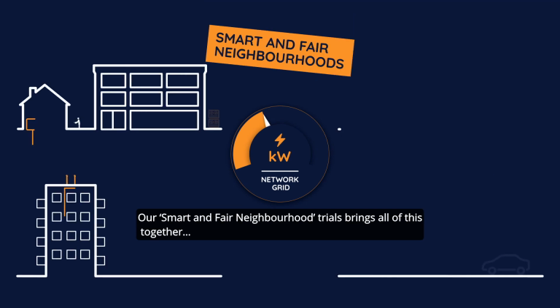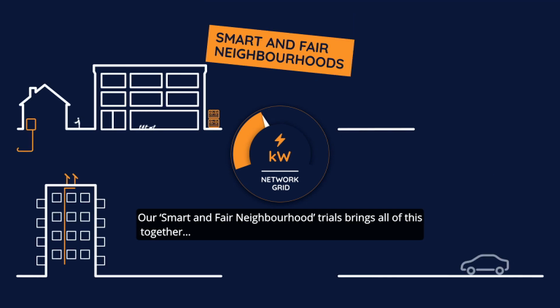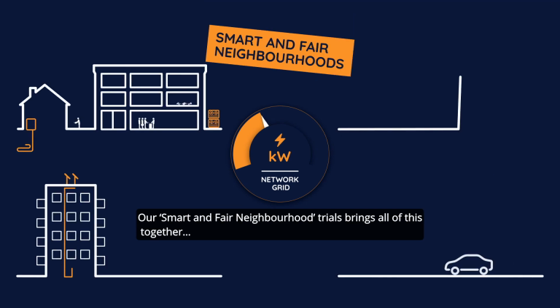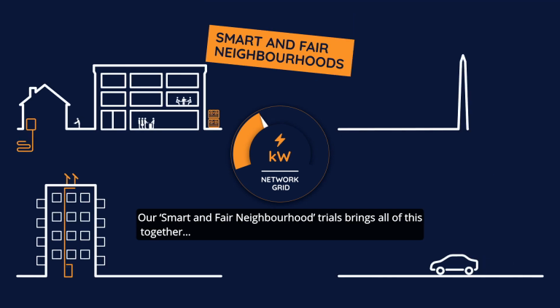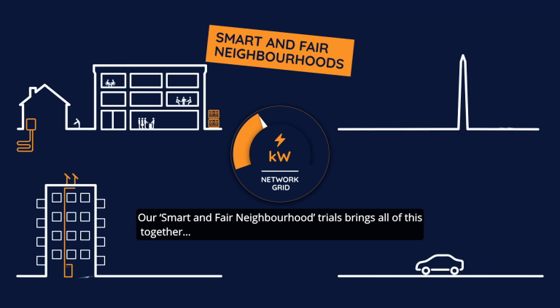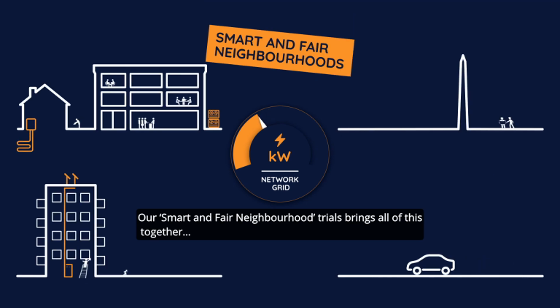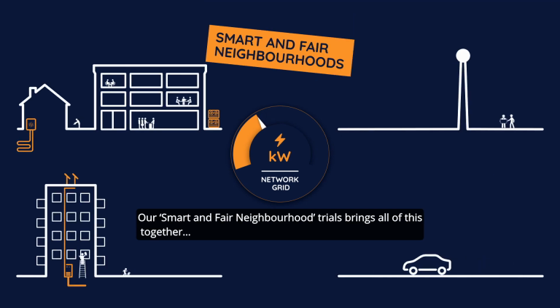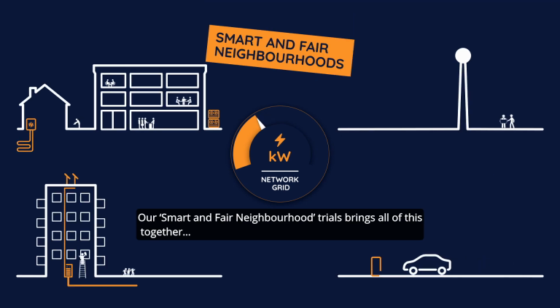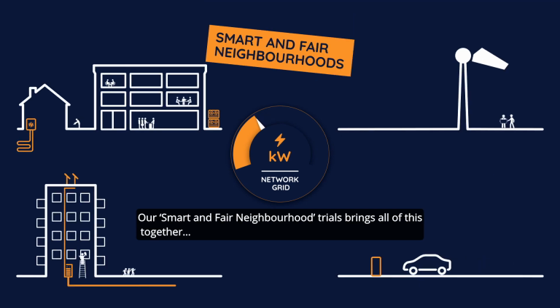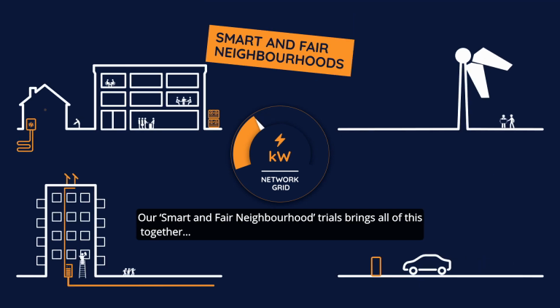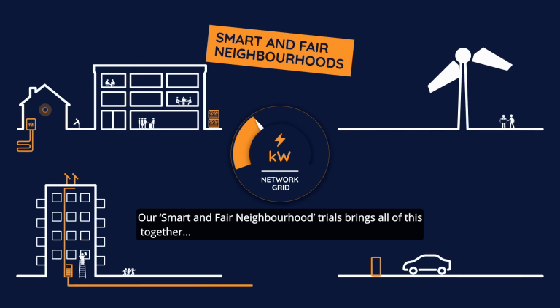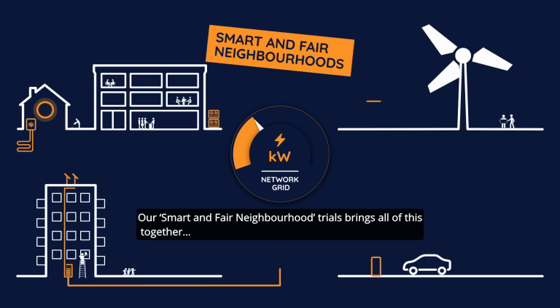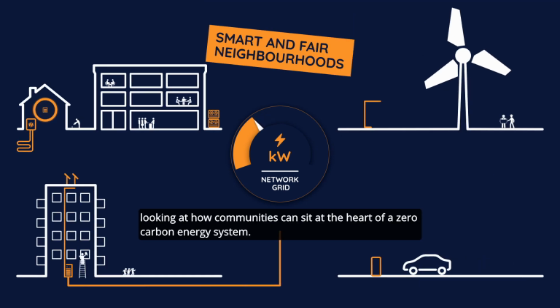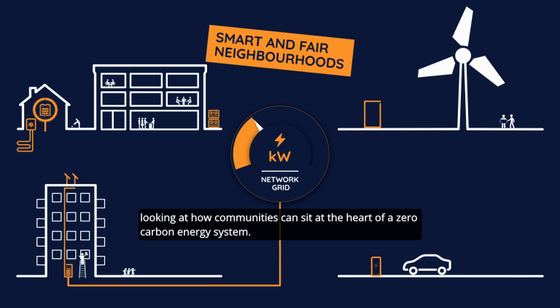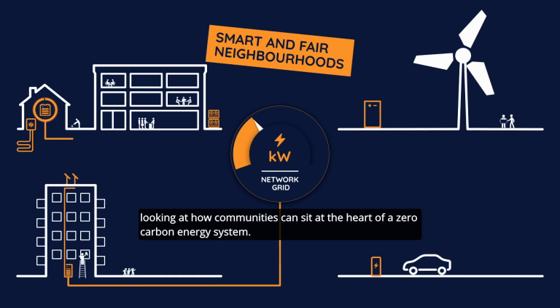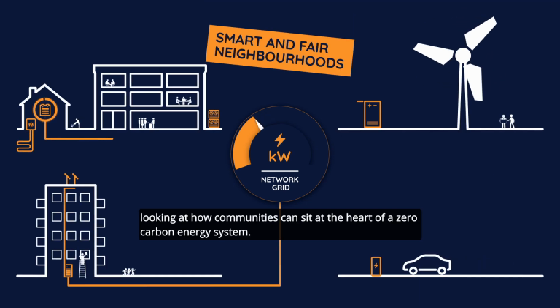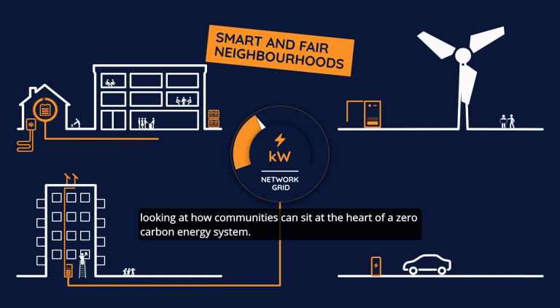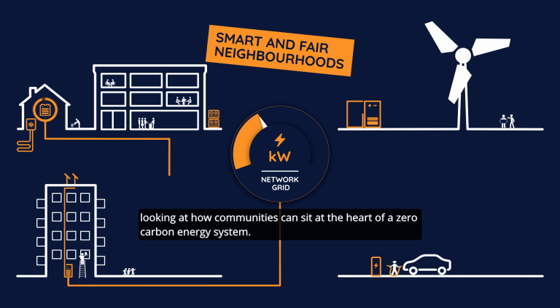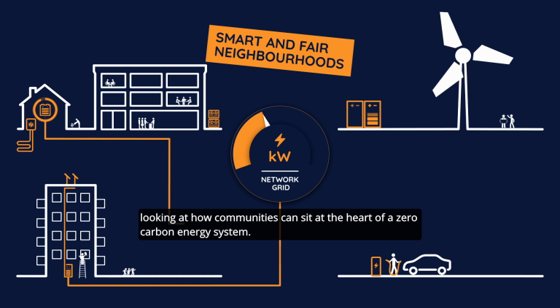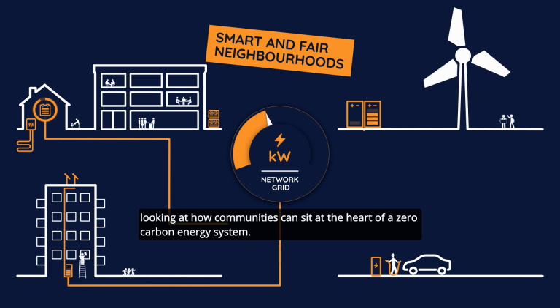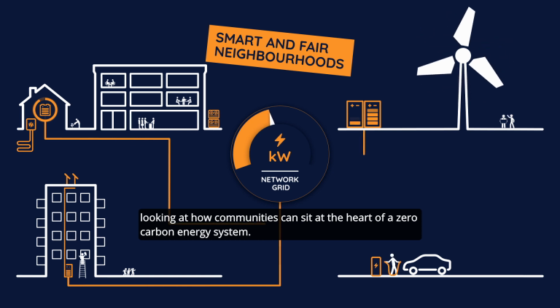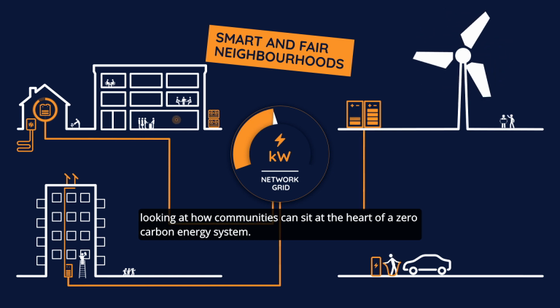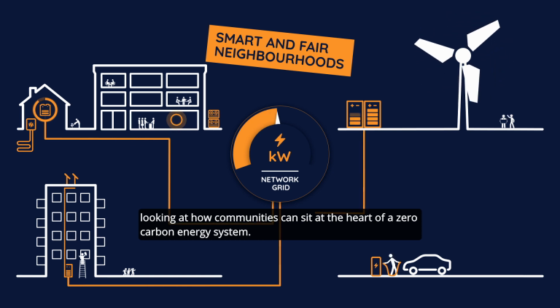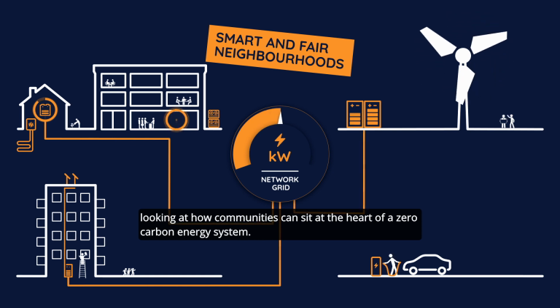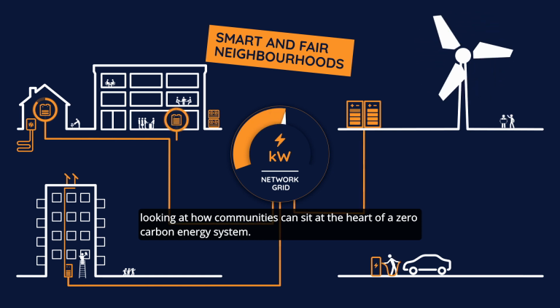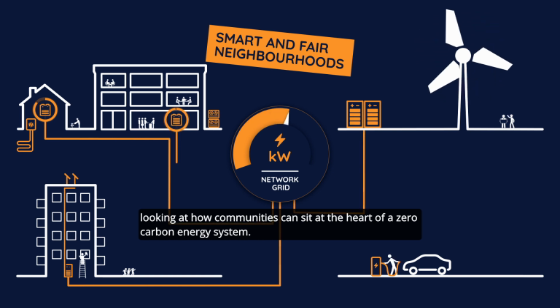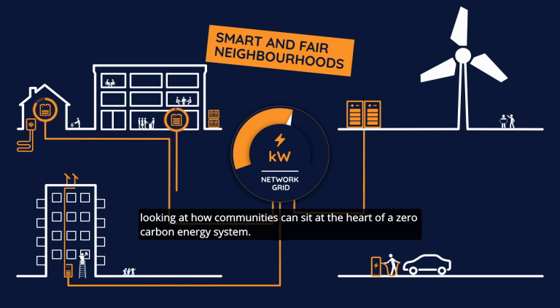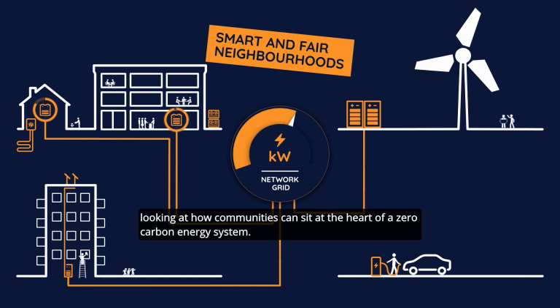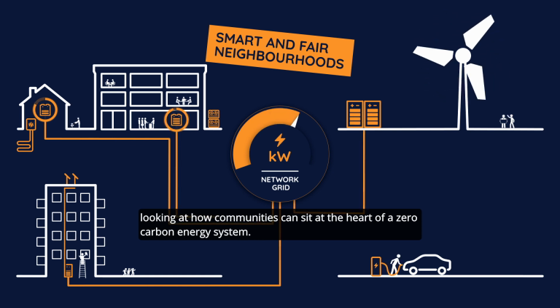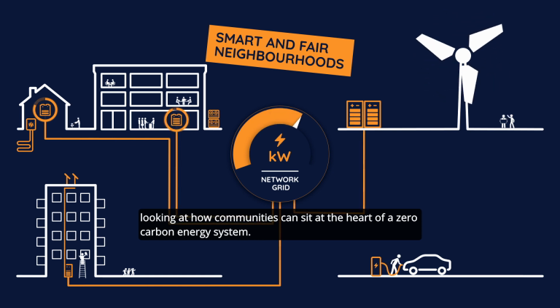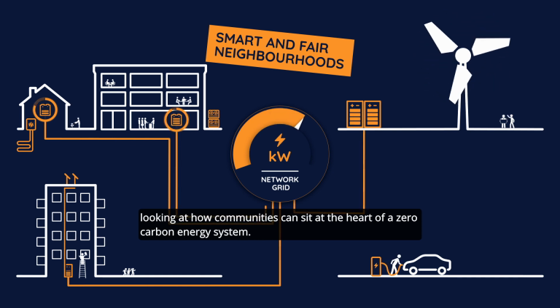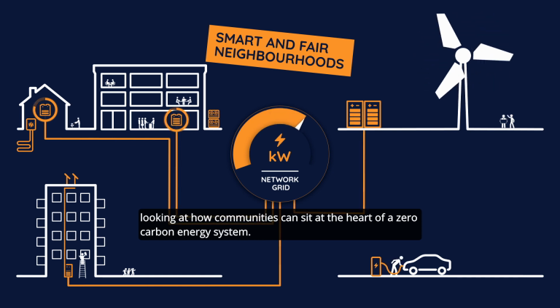Our smart and fair neighbourhood trials bring all of this together, looking at how communities can sit at the heart of a zero carbon energy system.